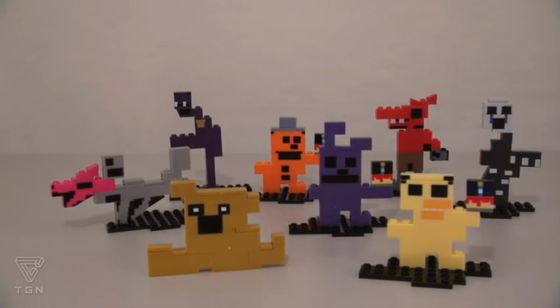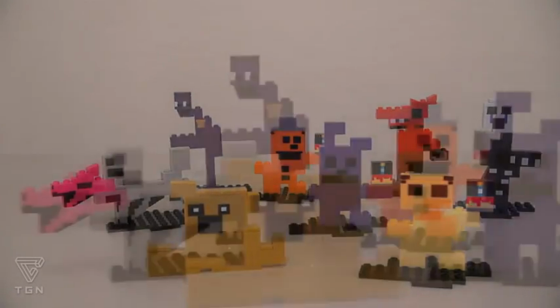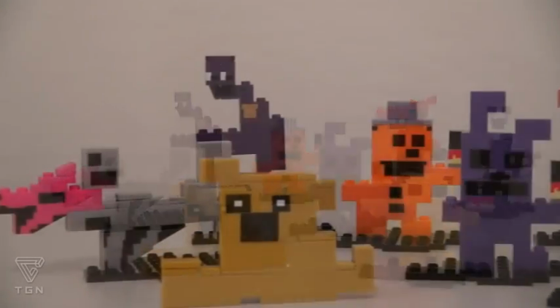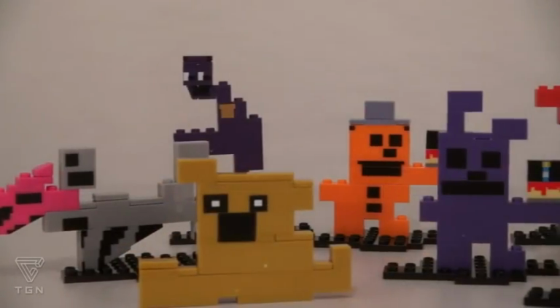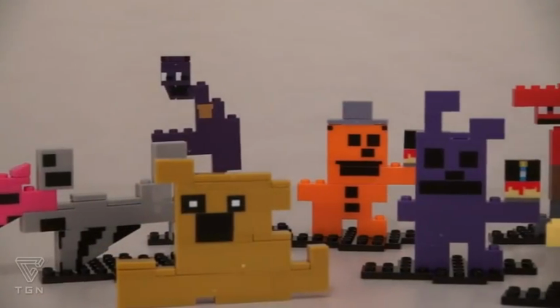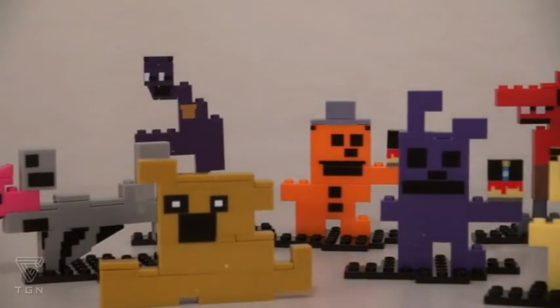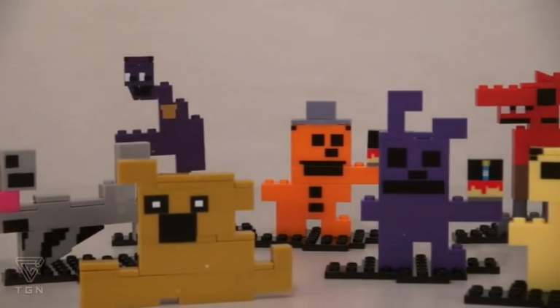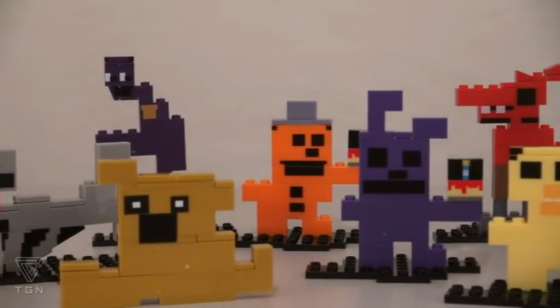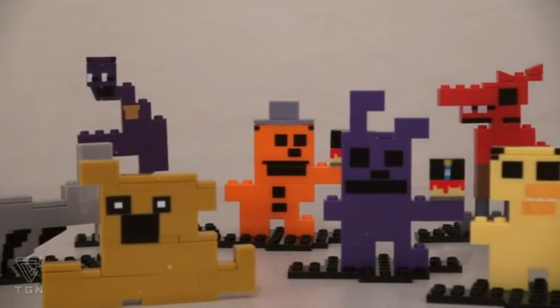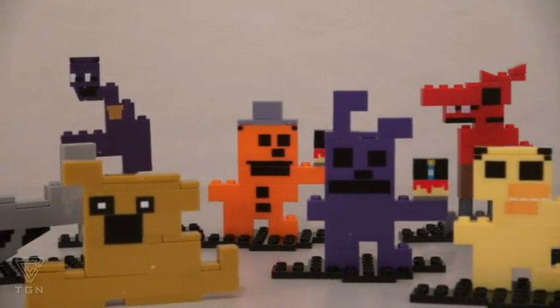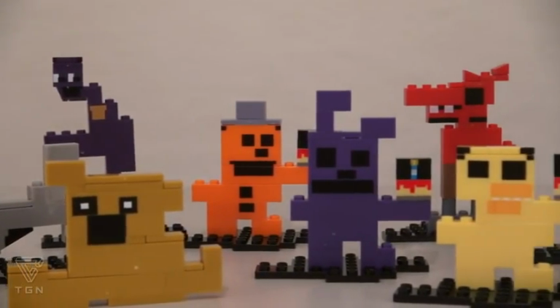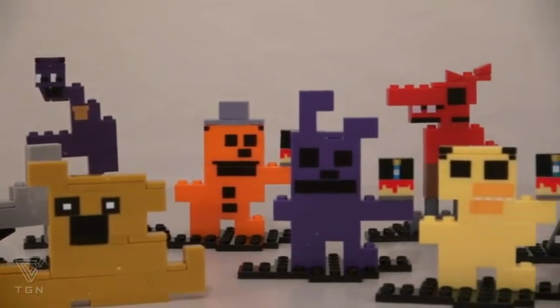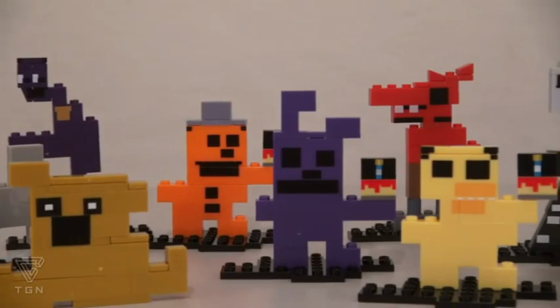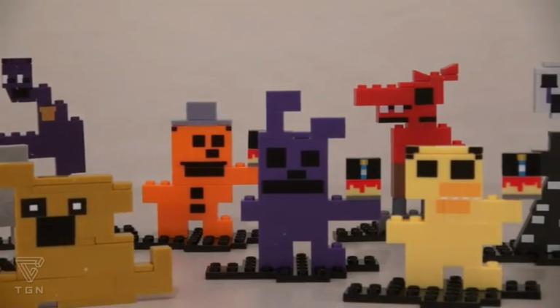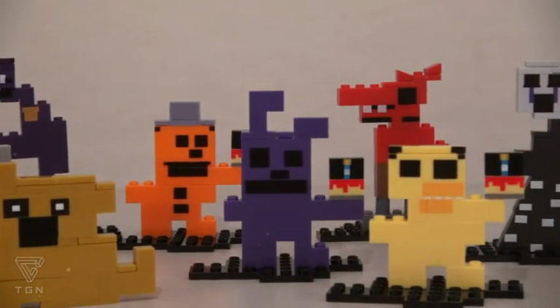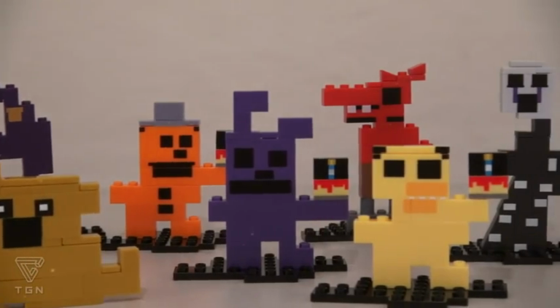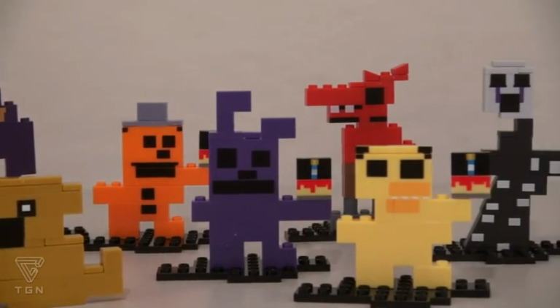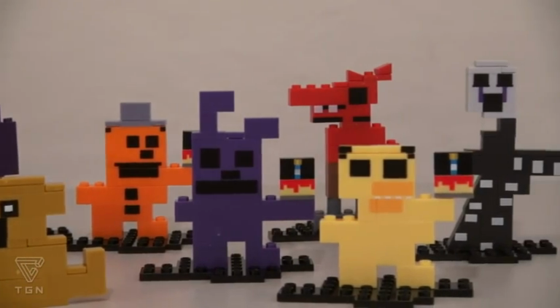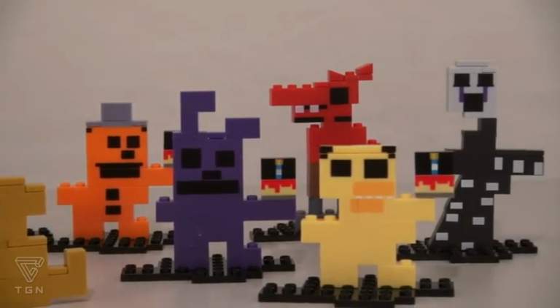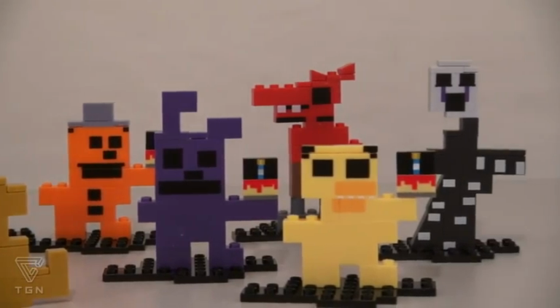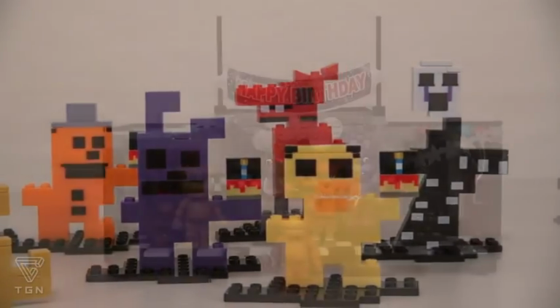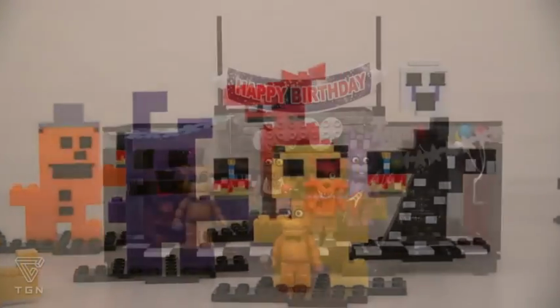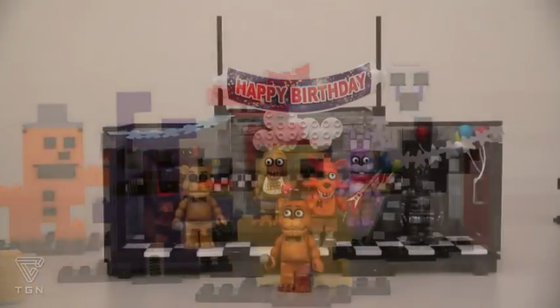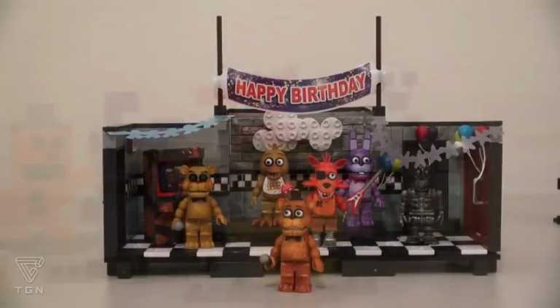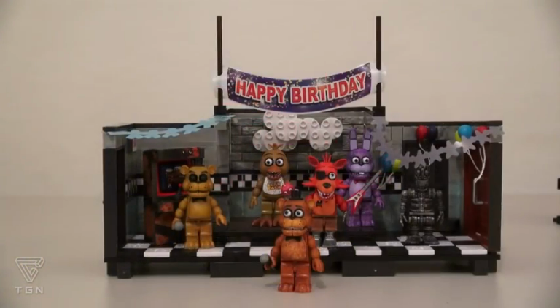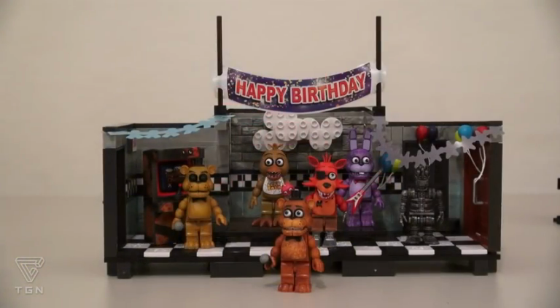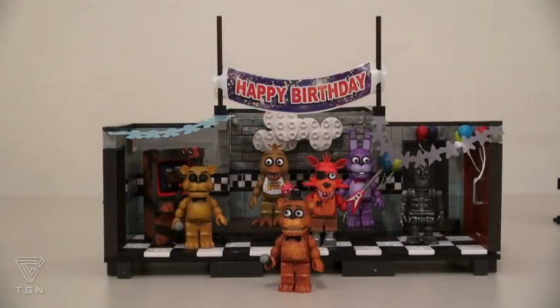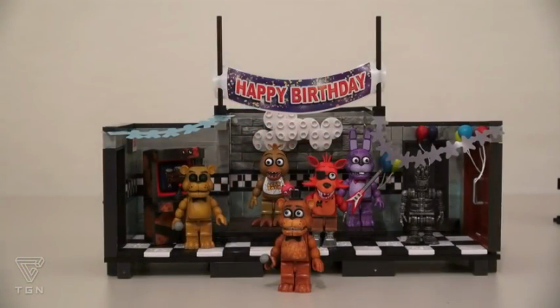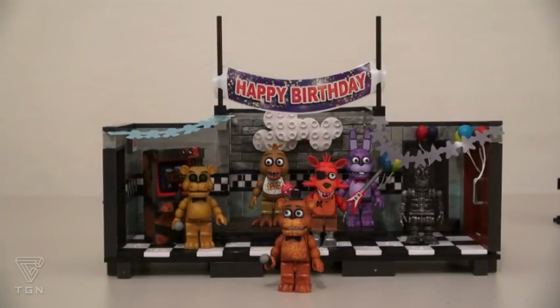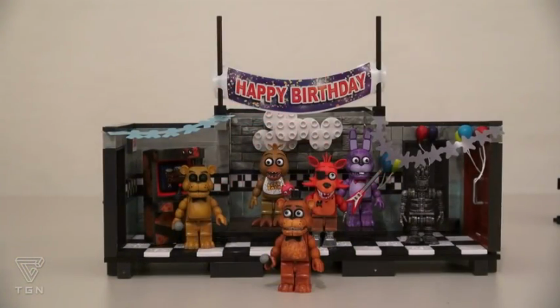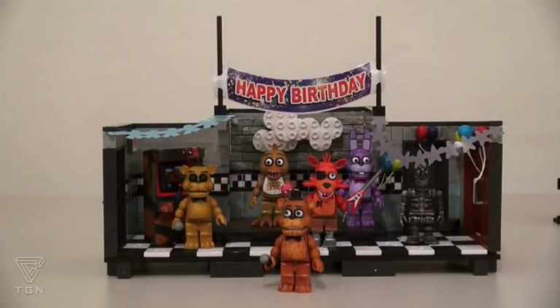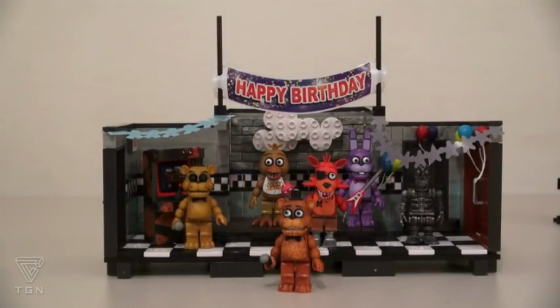If you like to see these guys in their 8-bit forms, then these figures are for you! But if not, just stick with the construction sets!